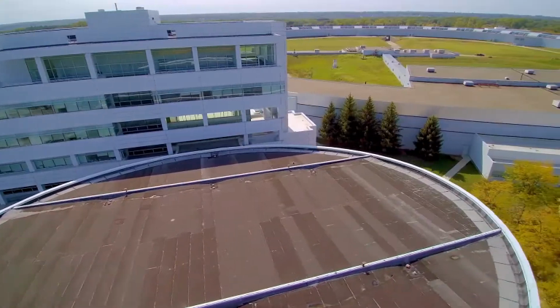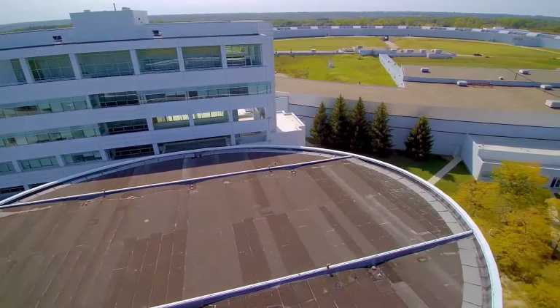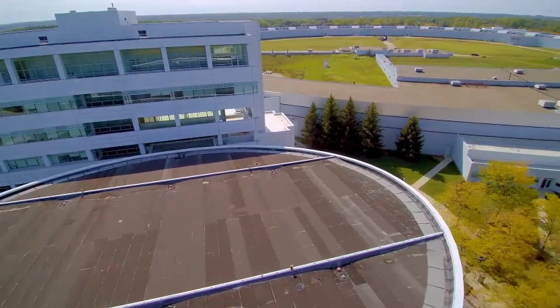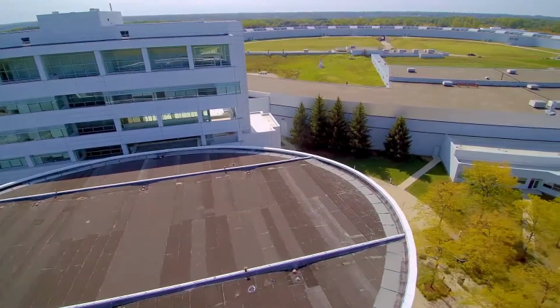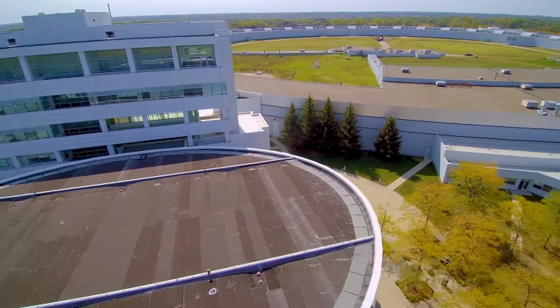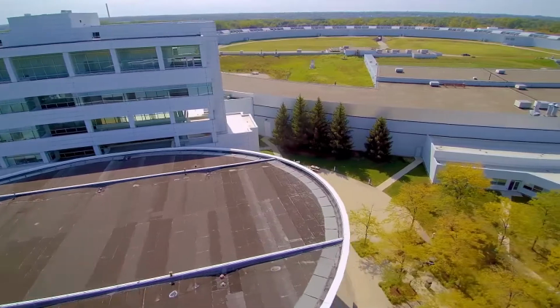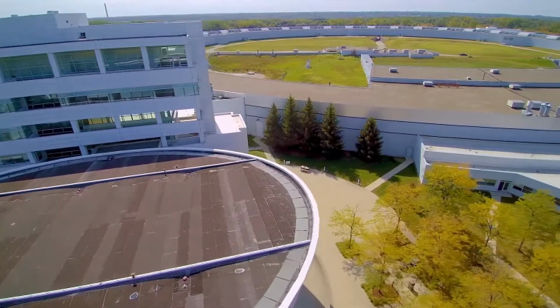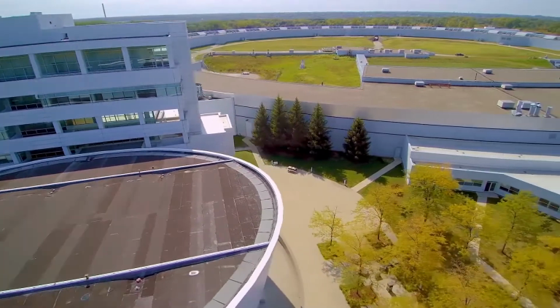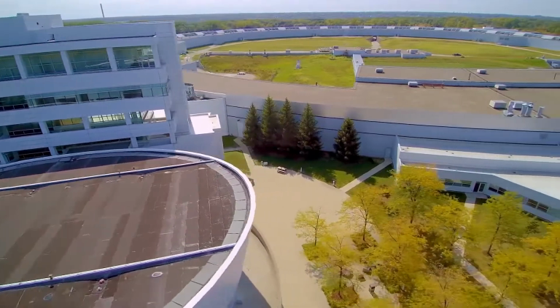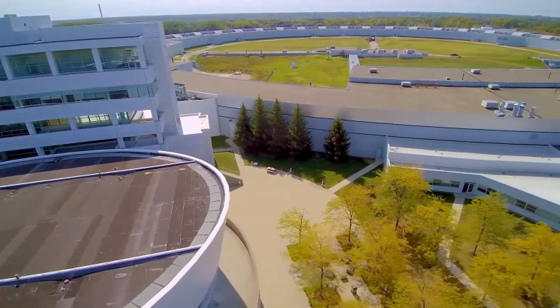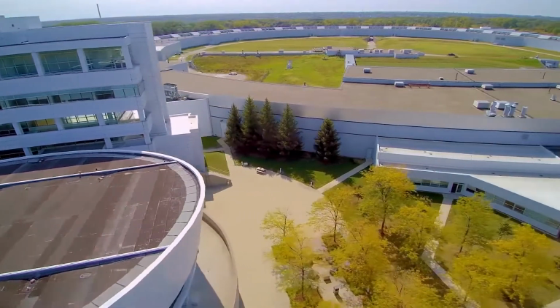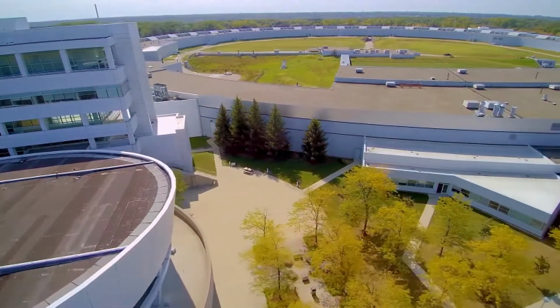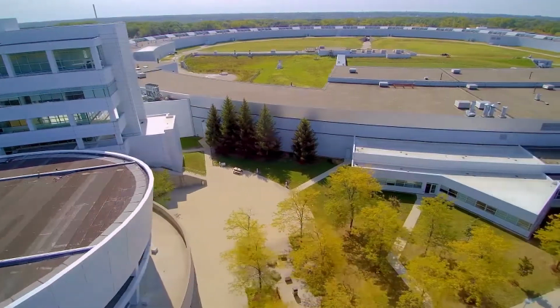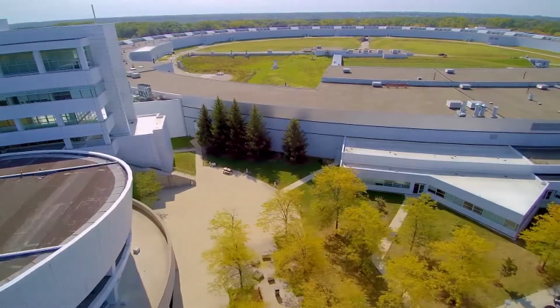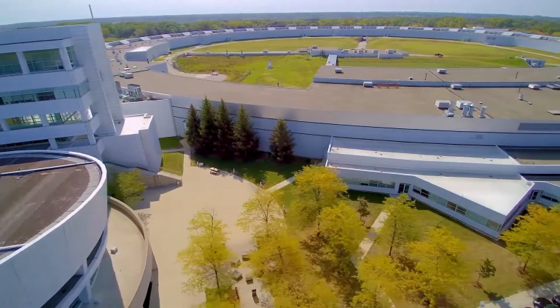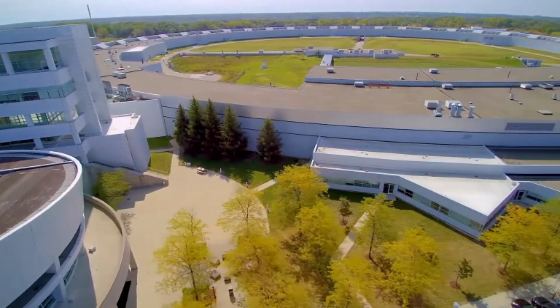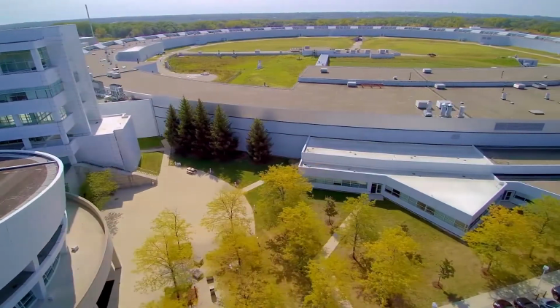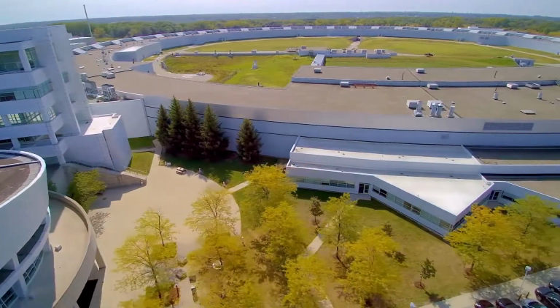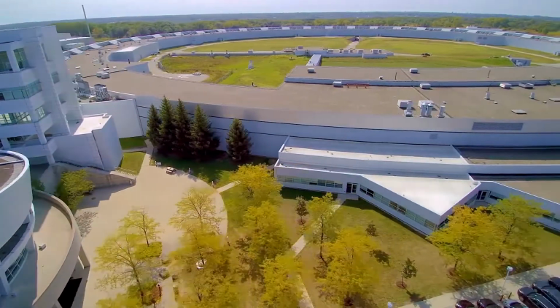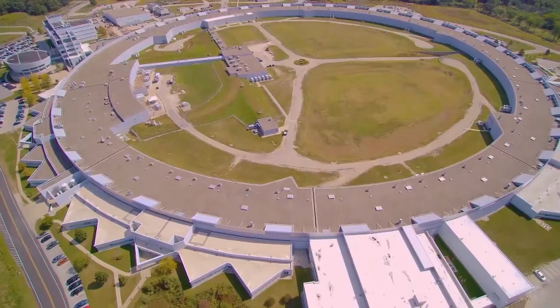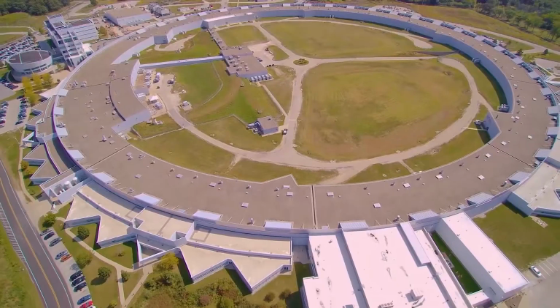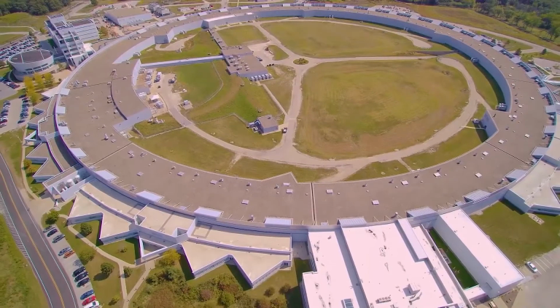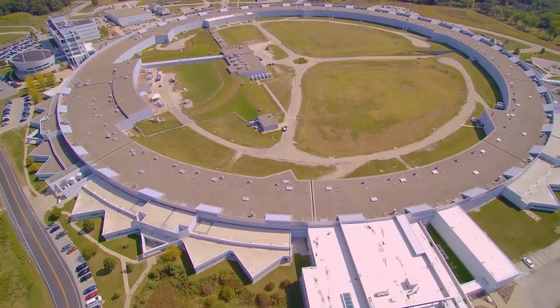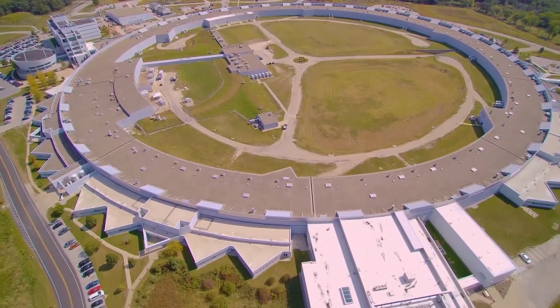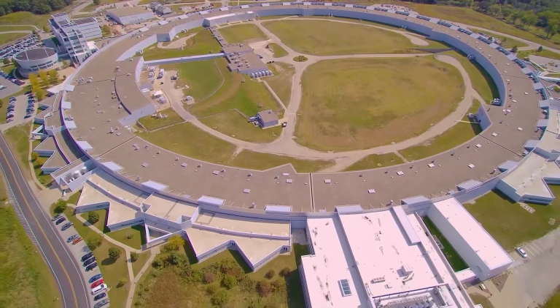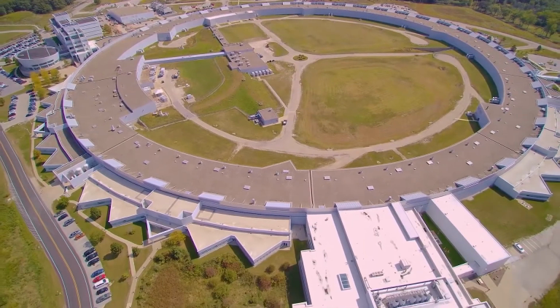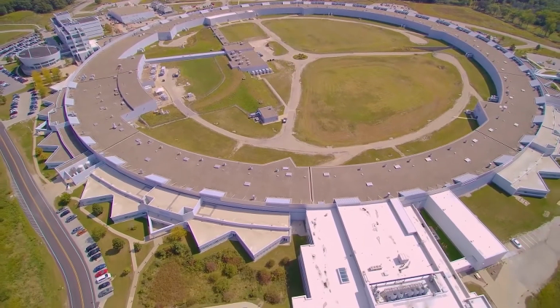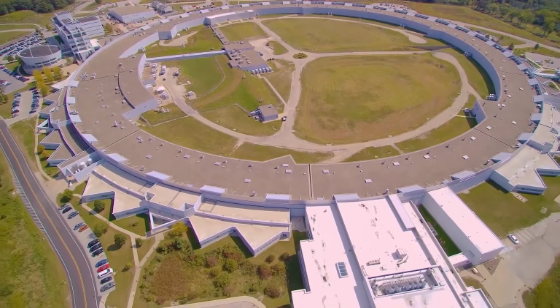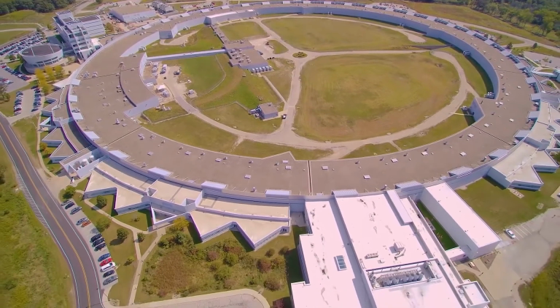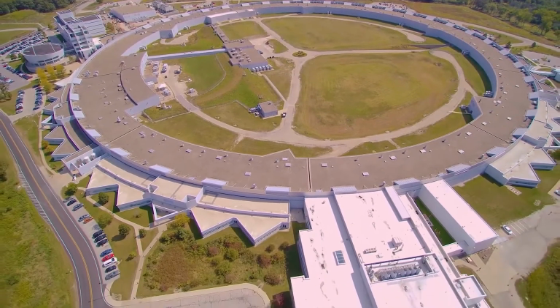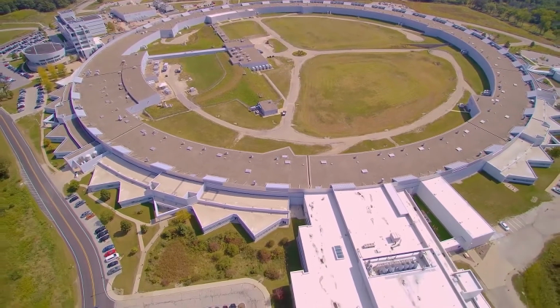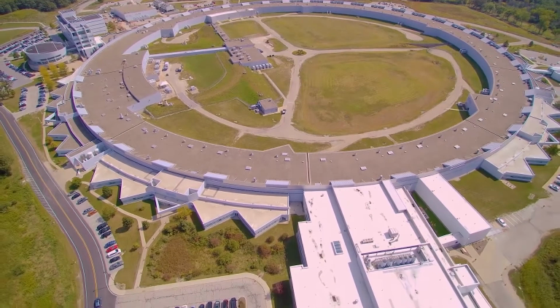The APS upgrade is a perfect example of the Department of Energy's investment in the future of the nation.